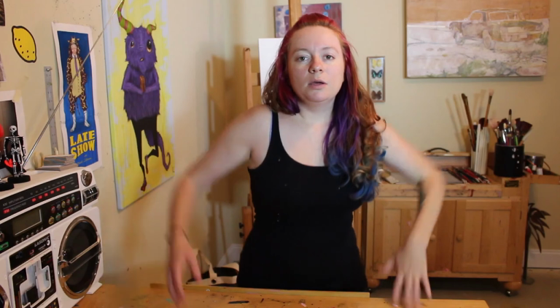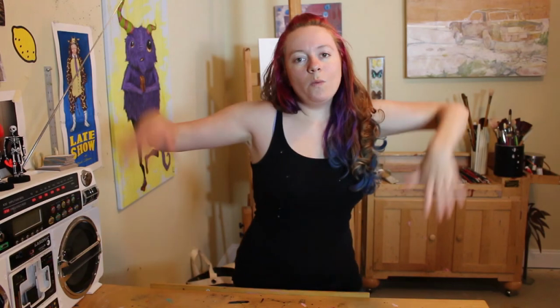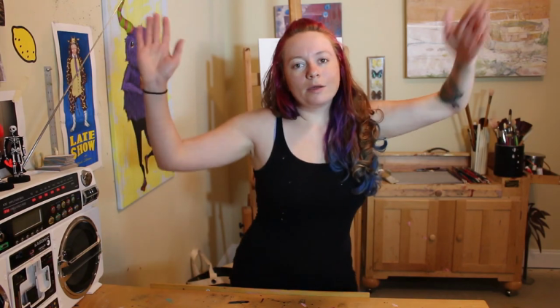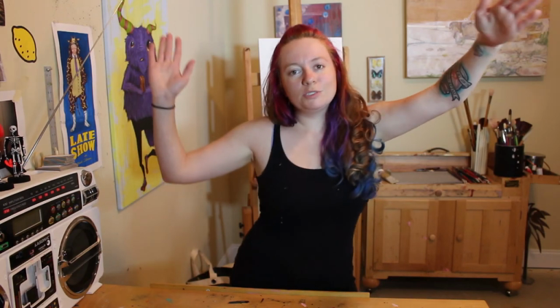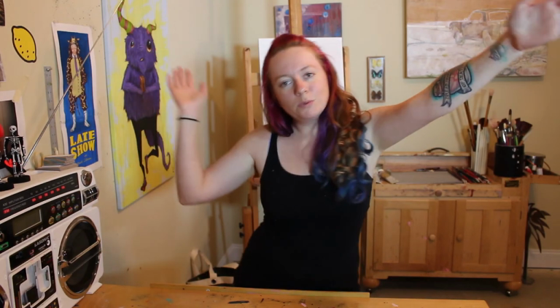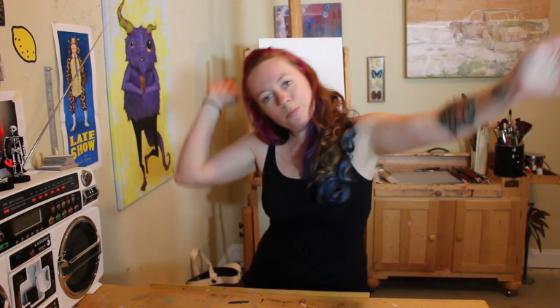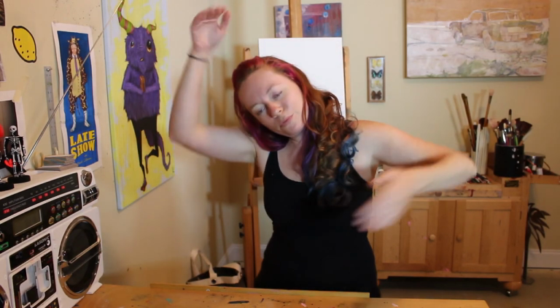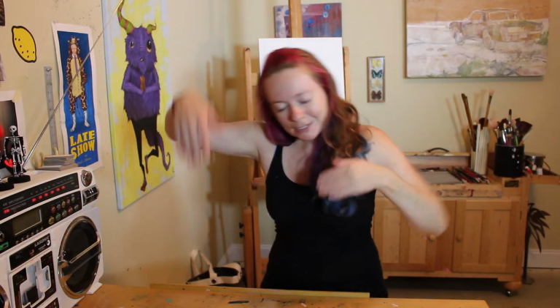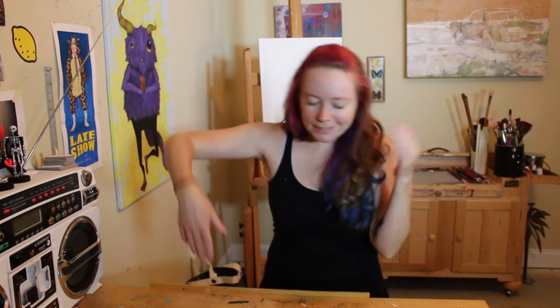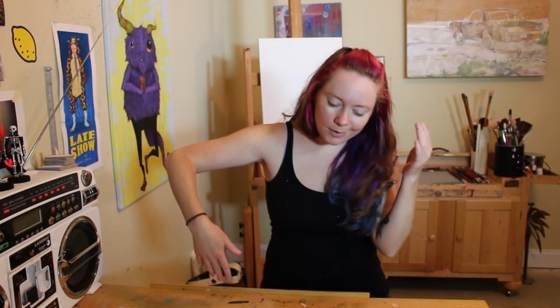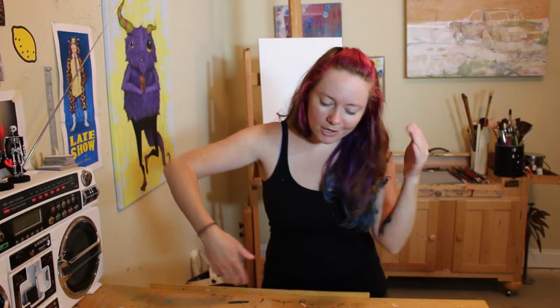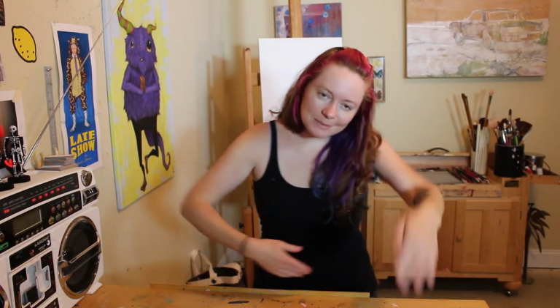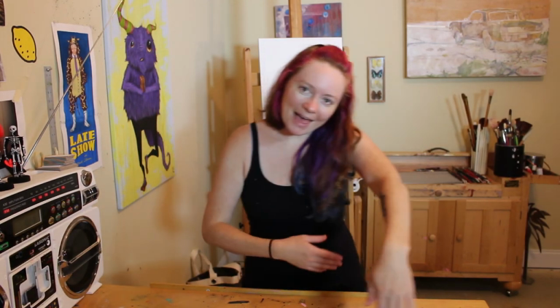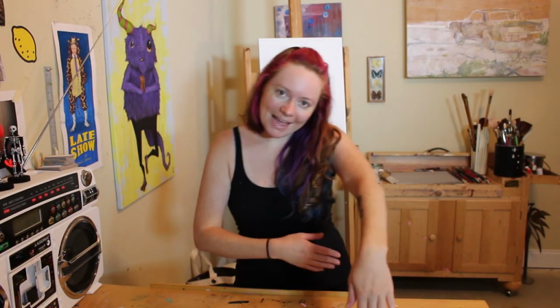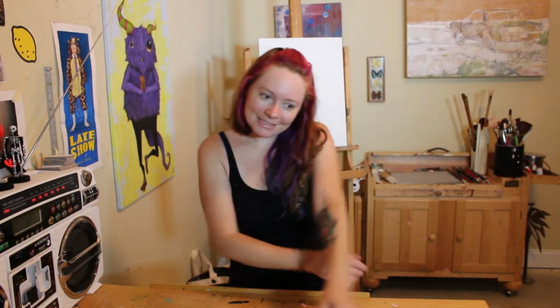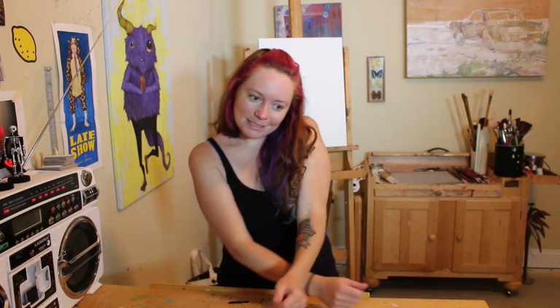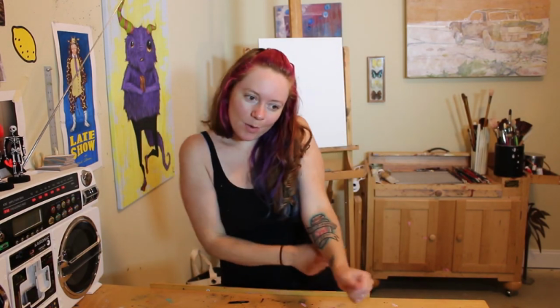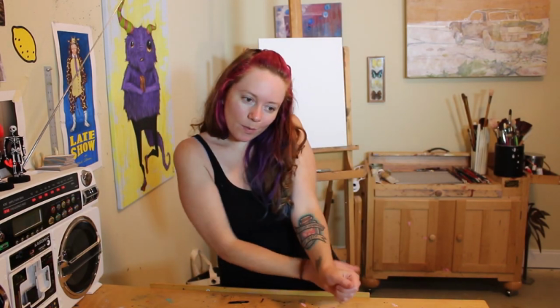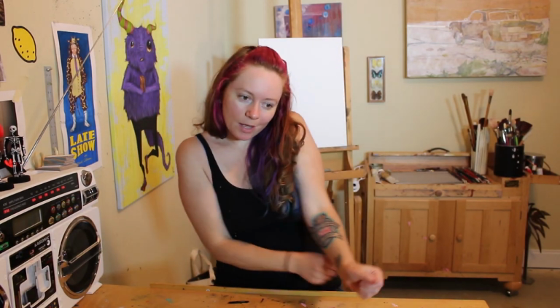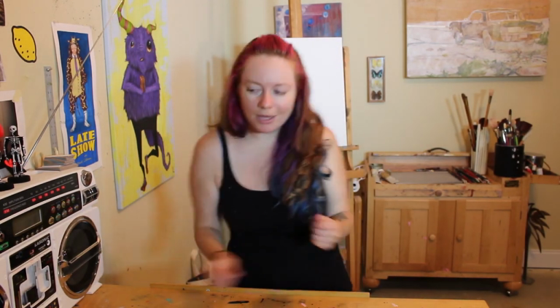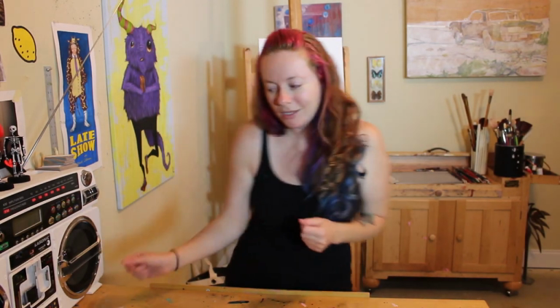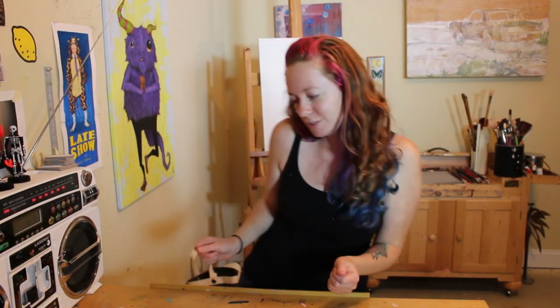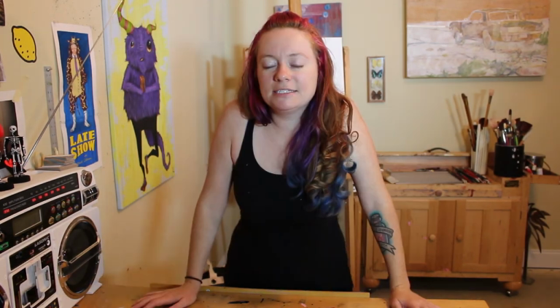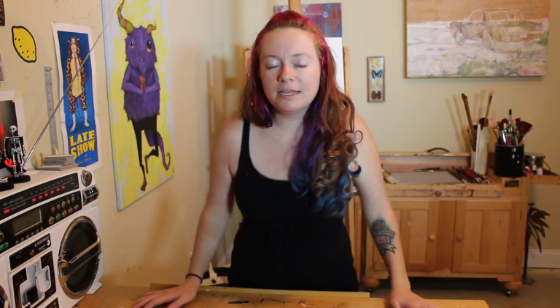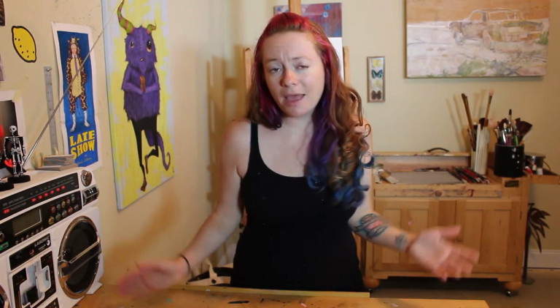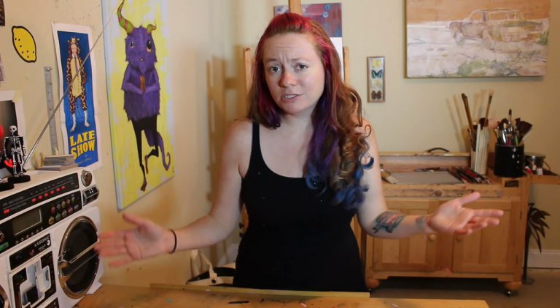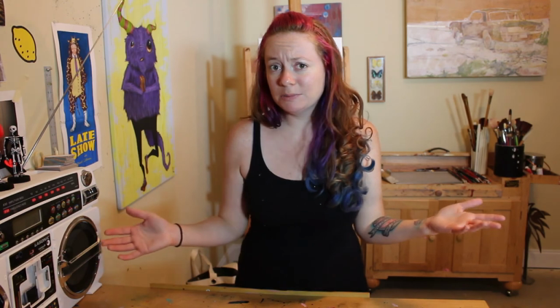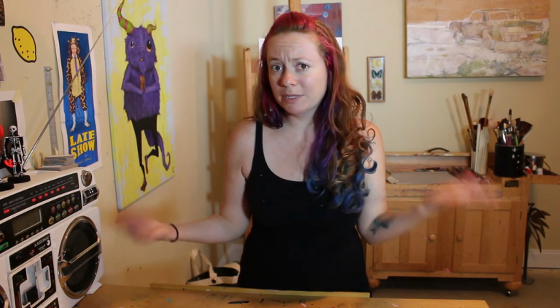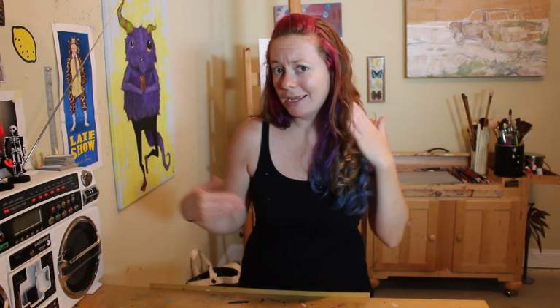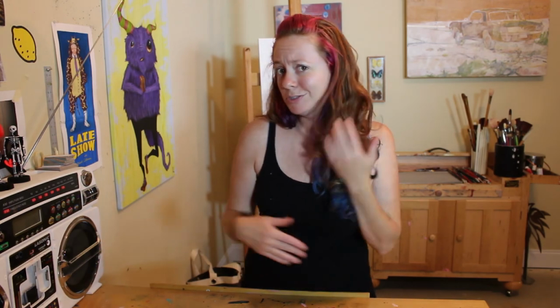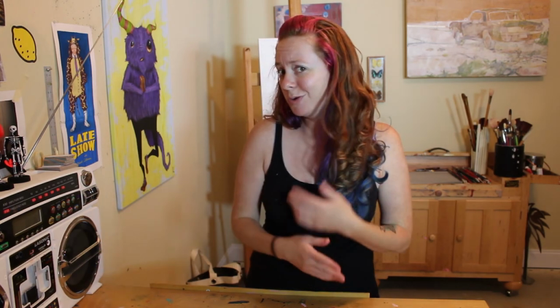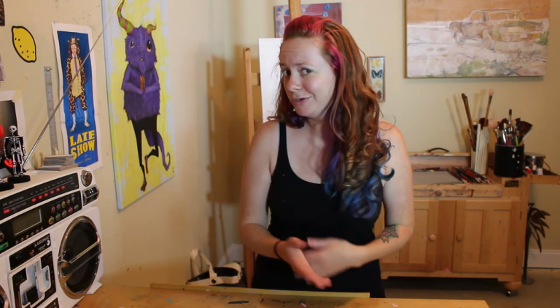Welcome to Breaking Down Art Supplies. Today I'm going to actually be doing a tutorial.